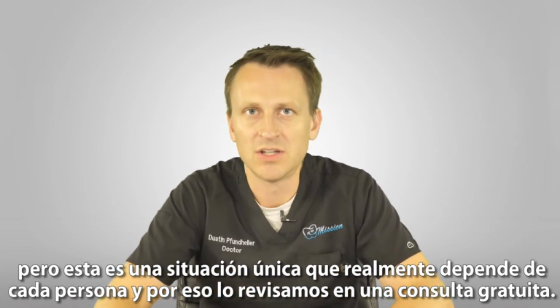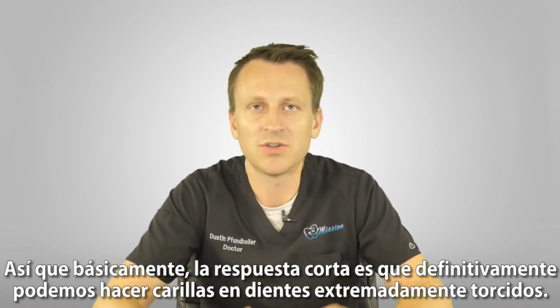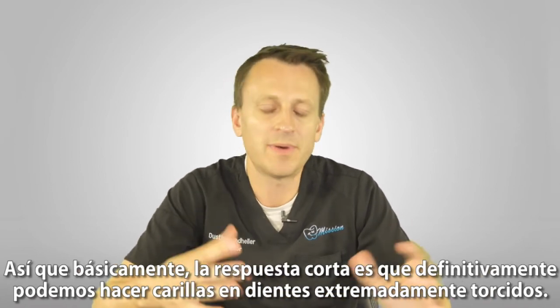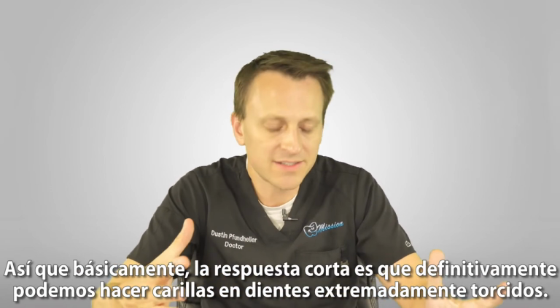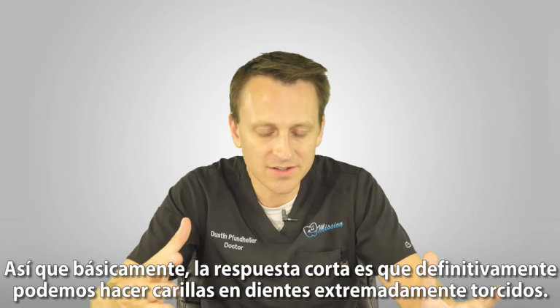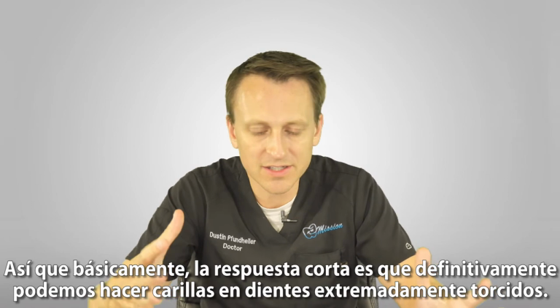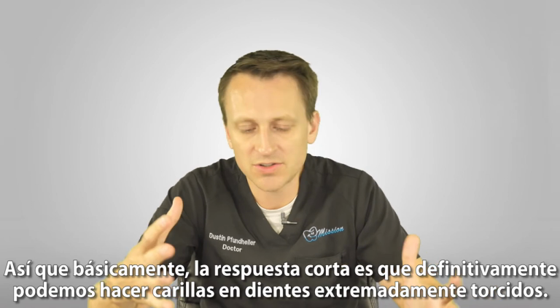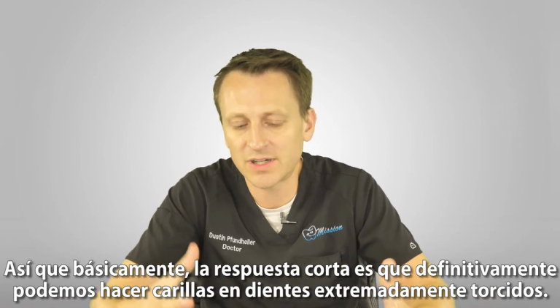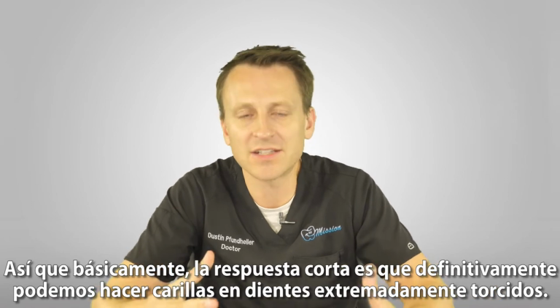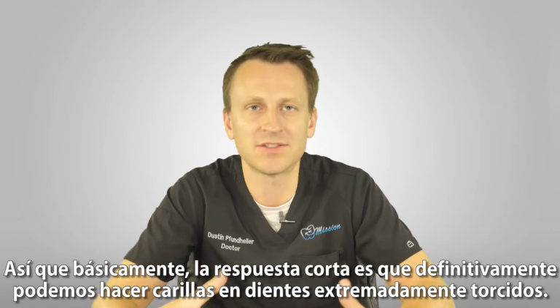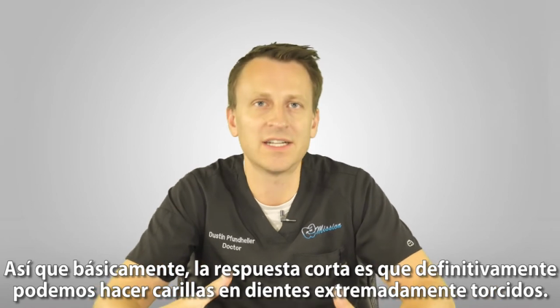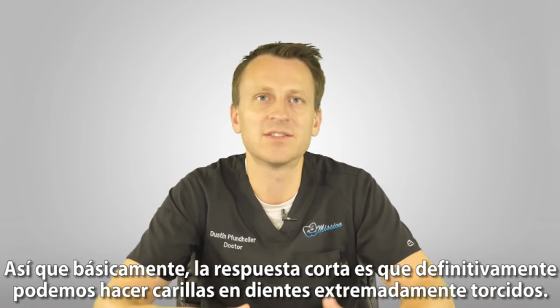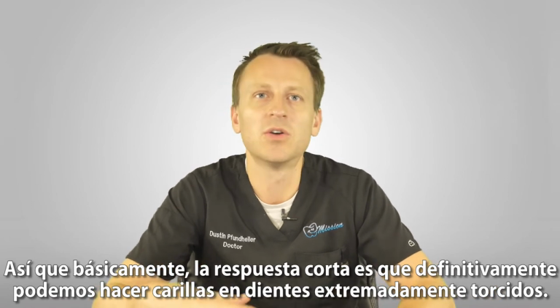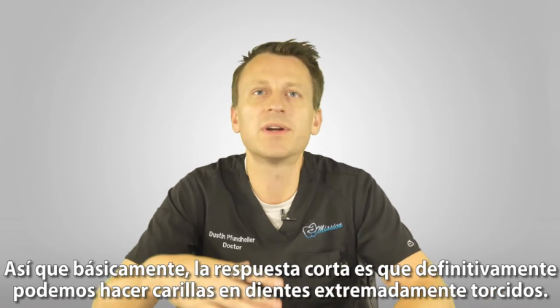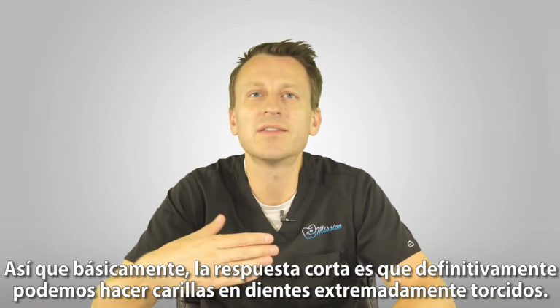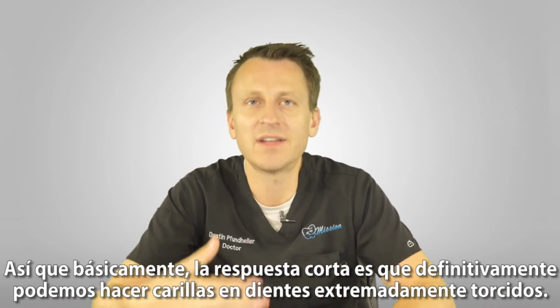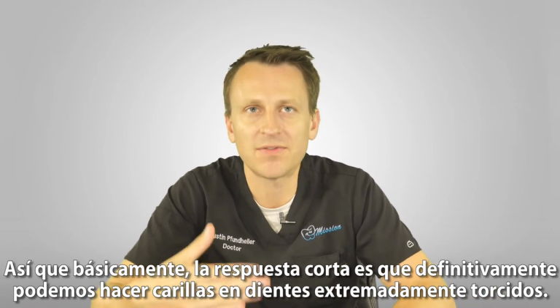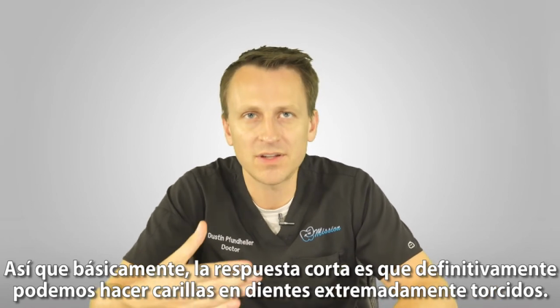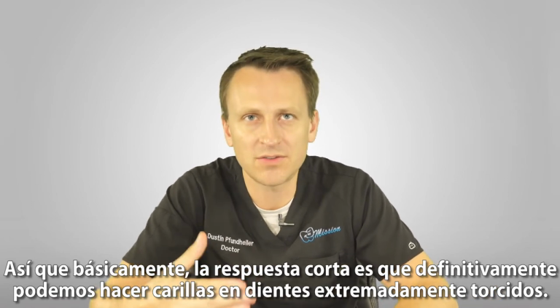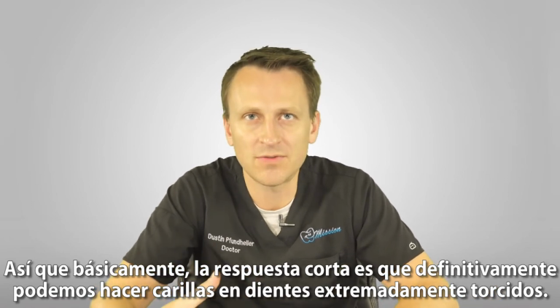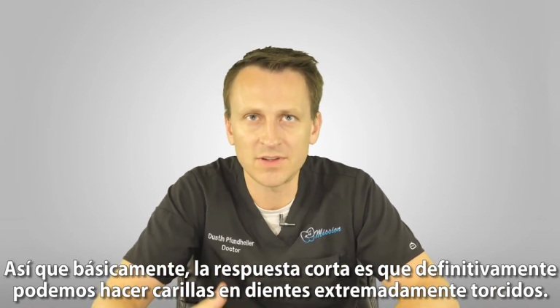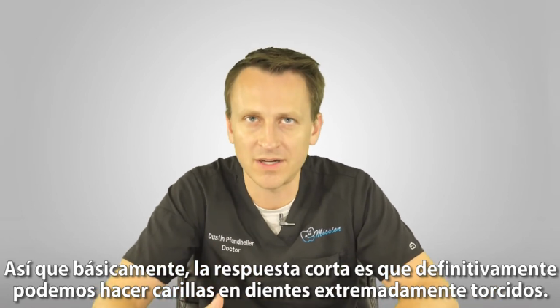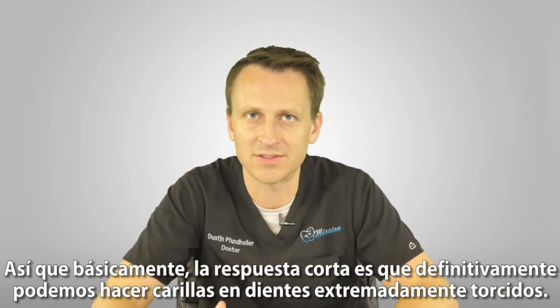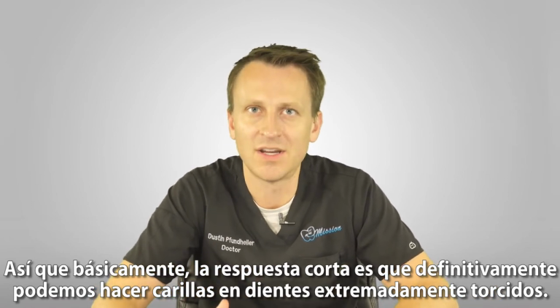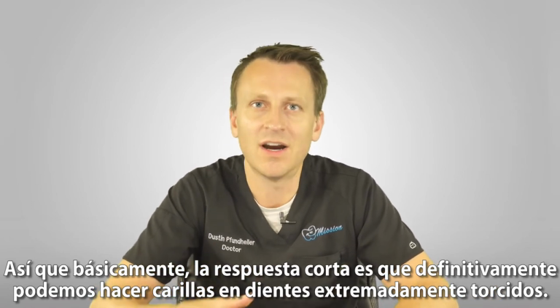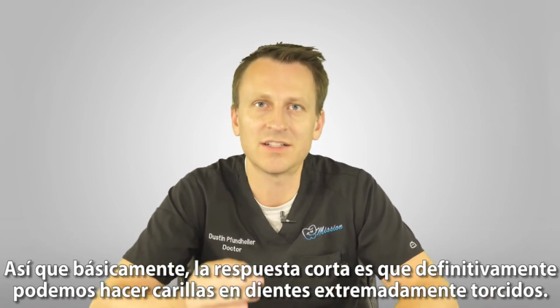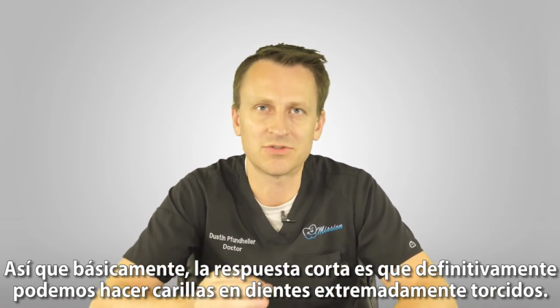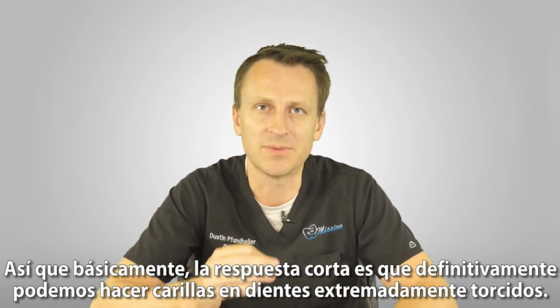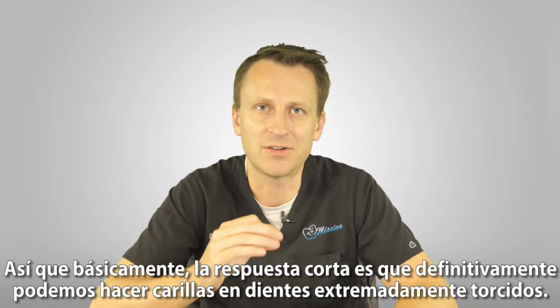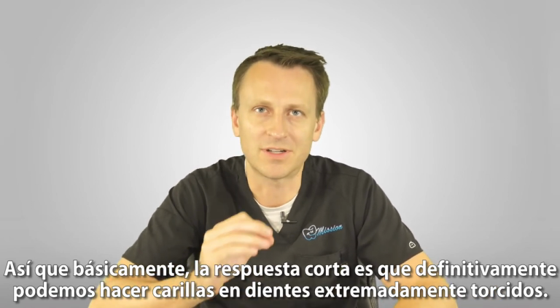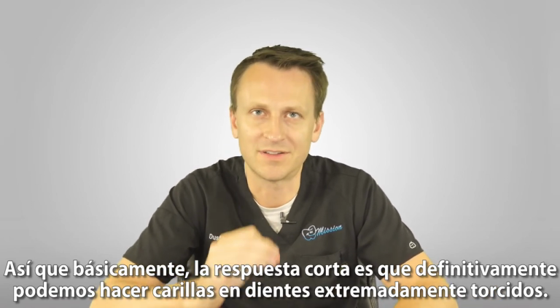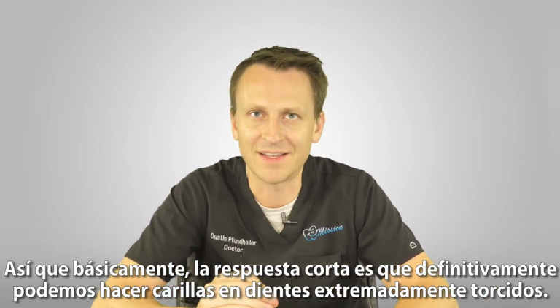Basically, the short answer is we can definitely do veneers on extremely crooked teeth.